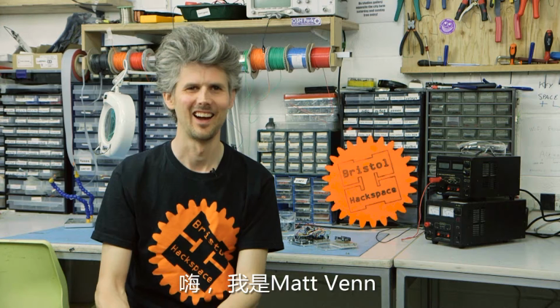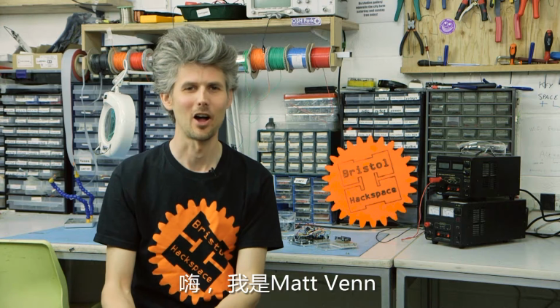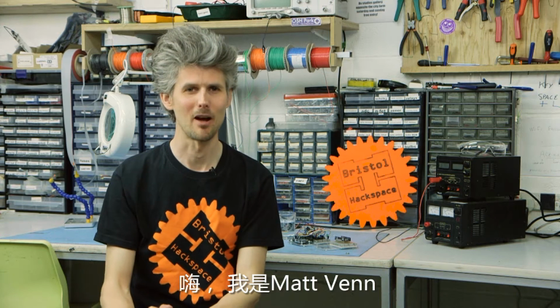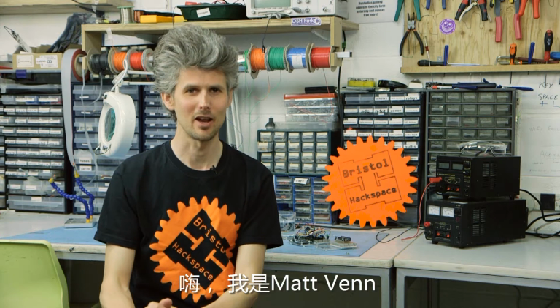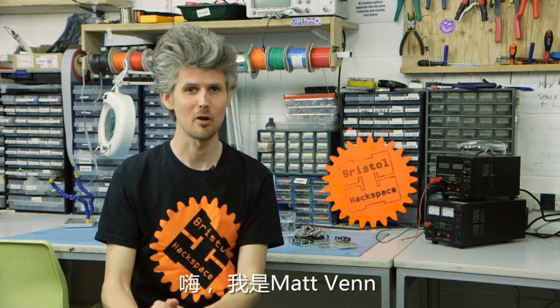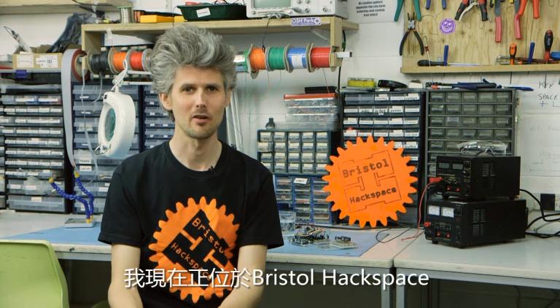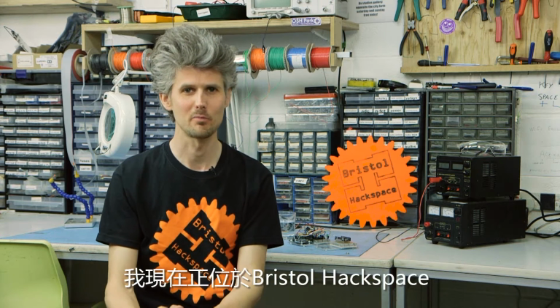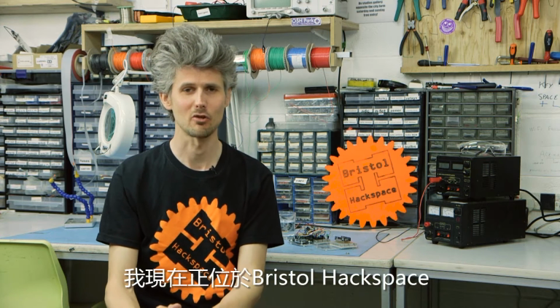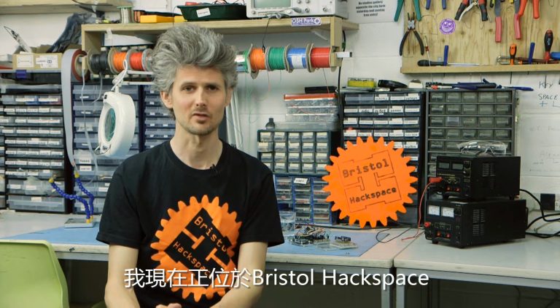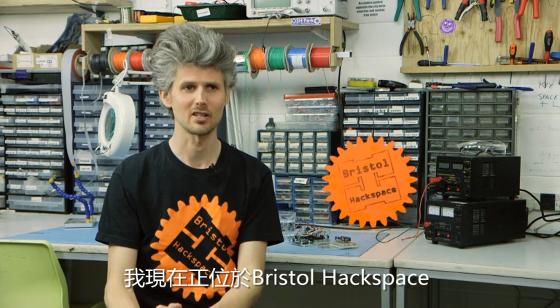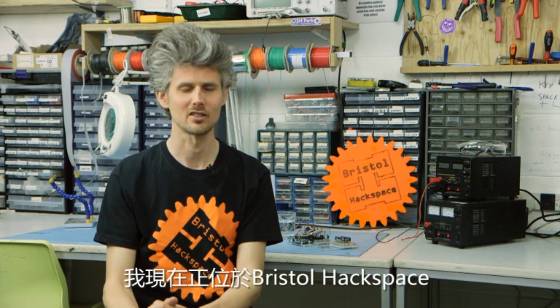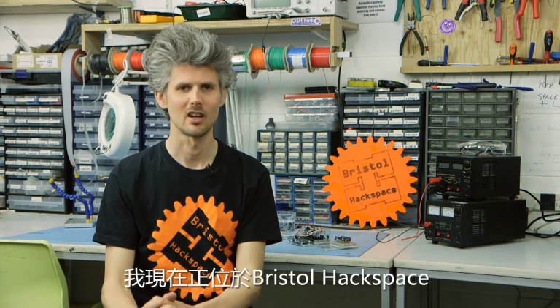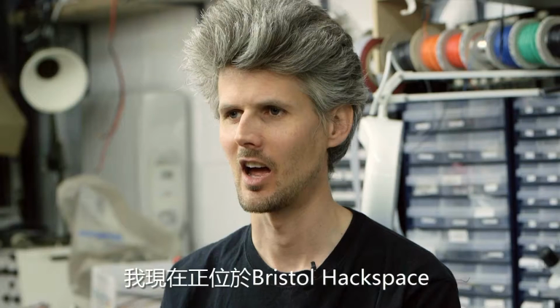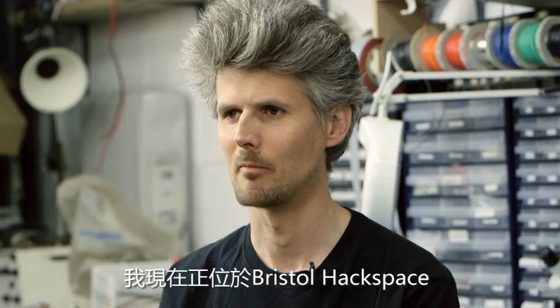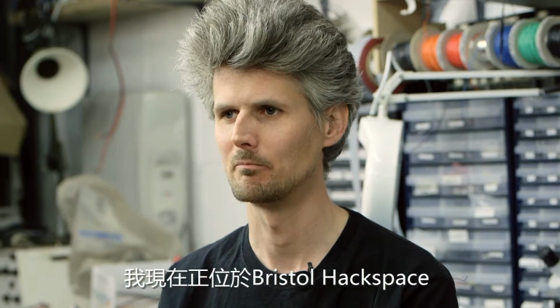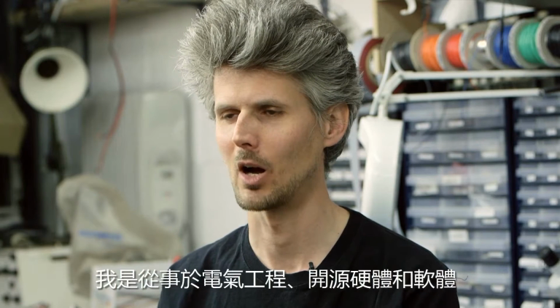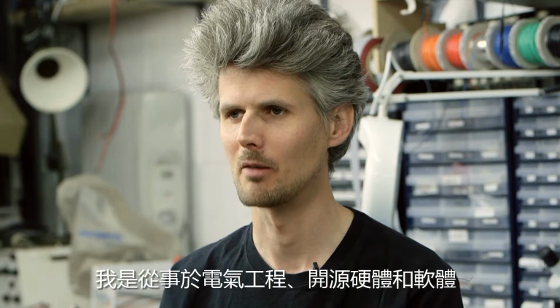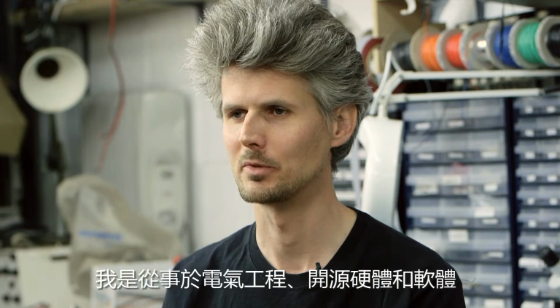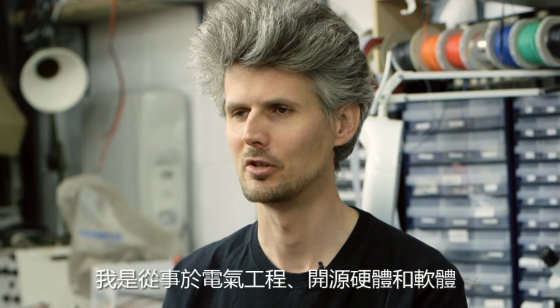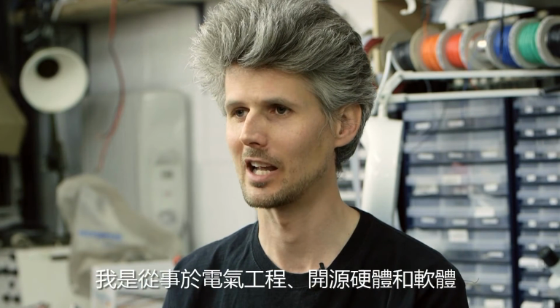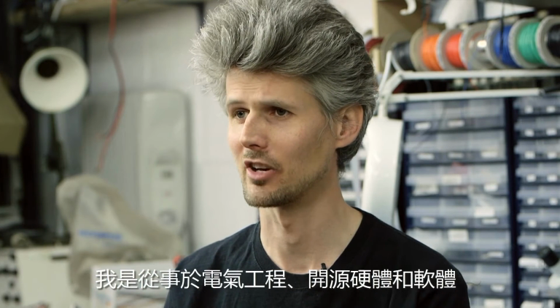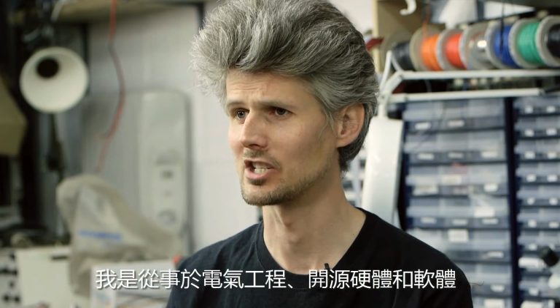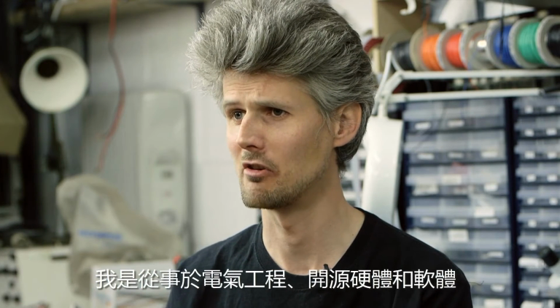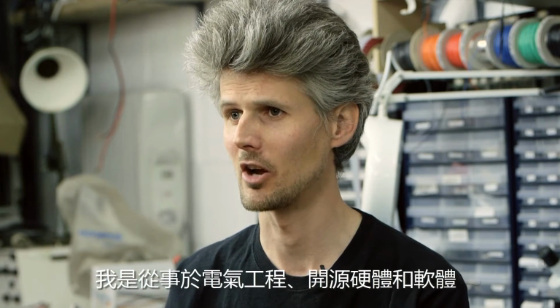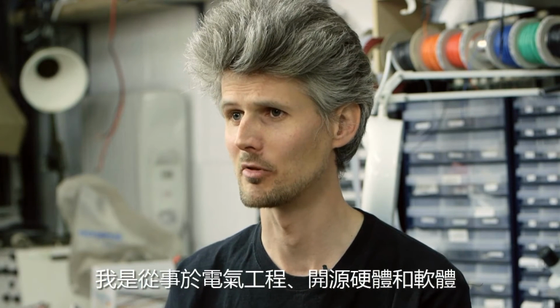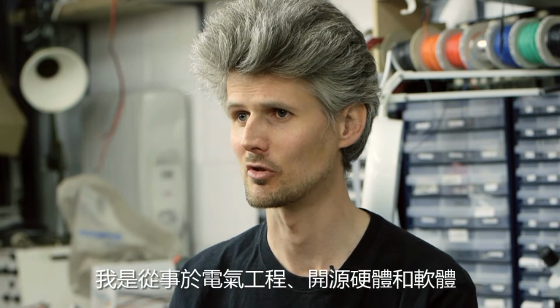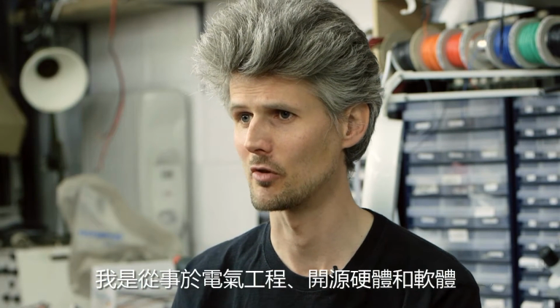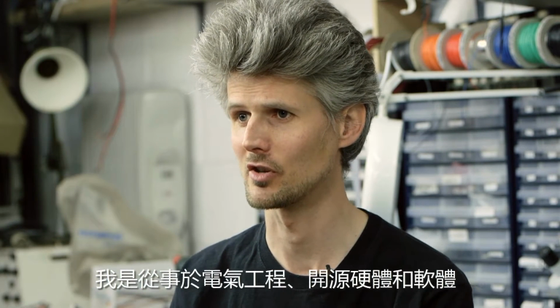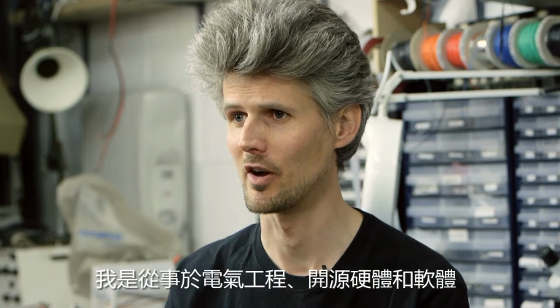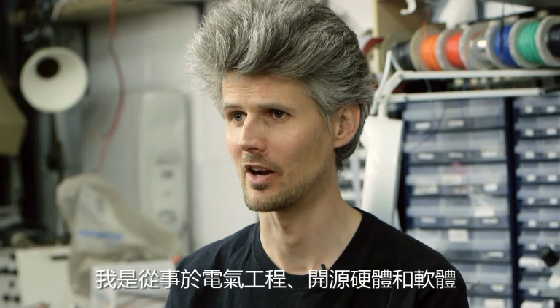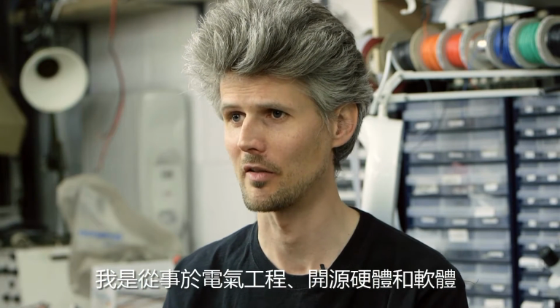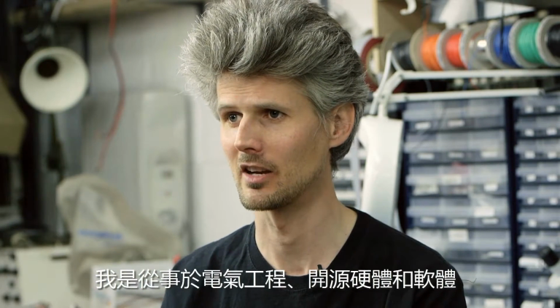Hi, I'm Matt Venn. I'm here in Bristol Hackspace. I do electronic engineering, open source hardware, software, that kind of thing.